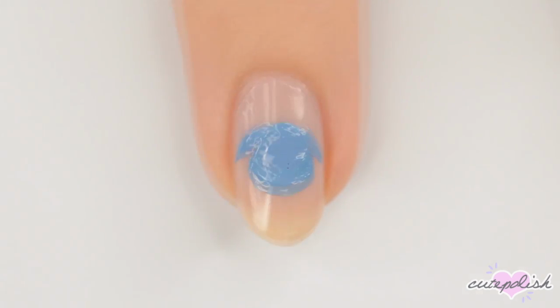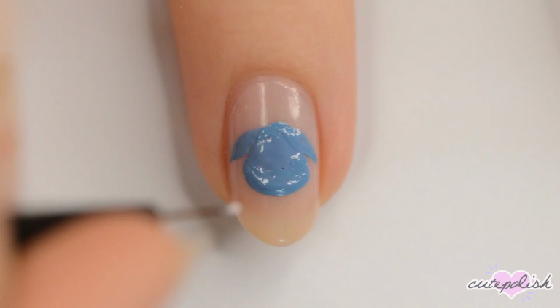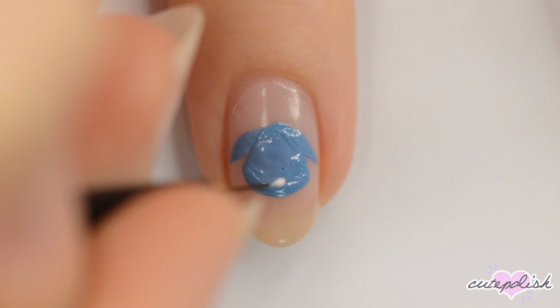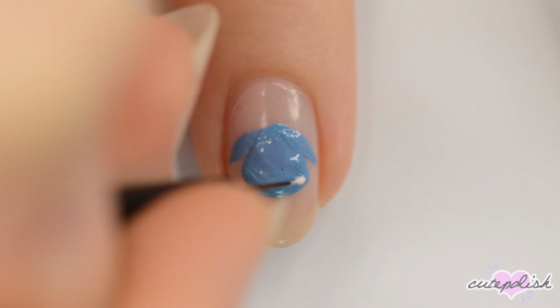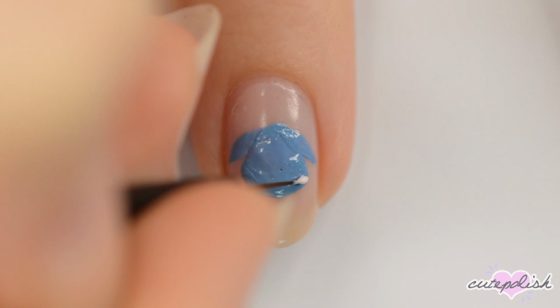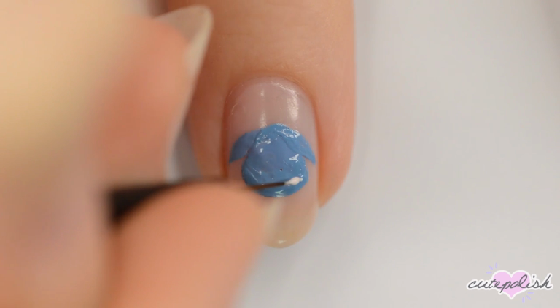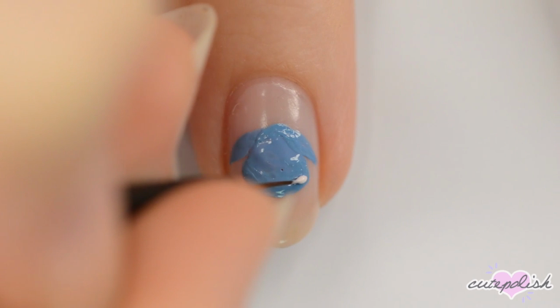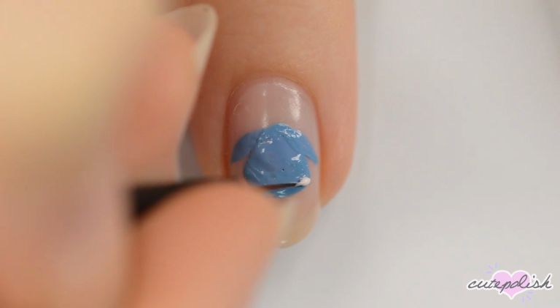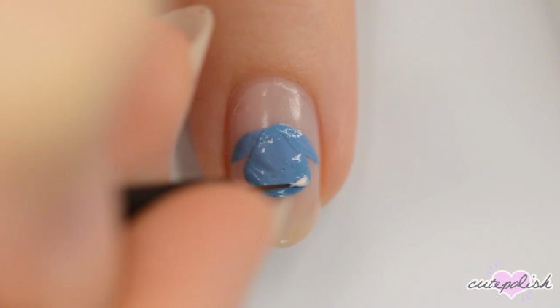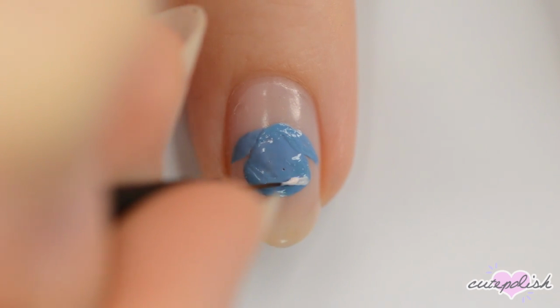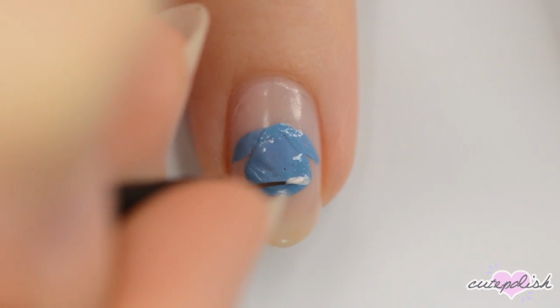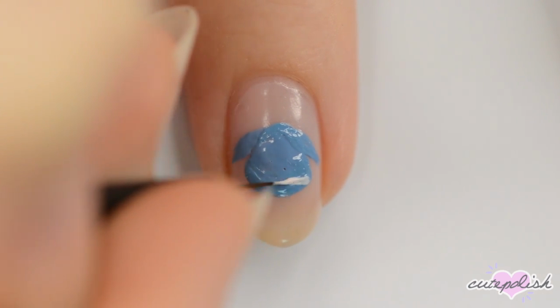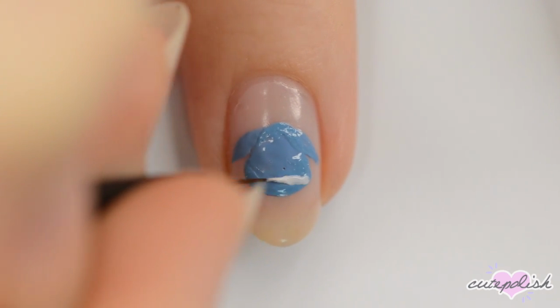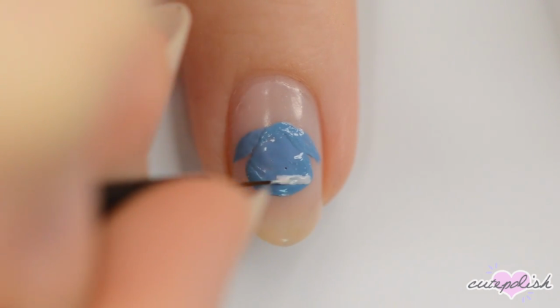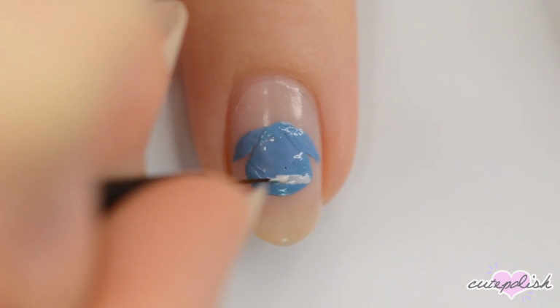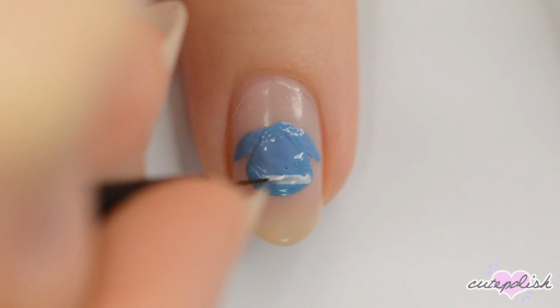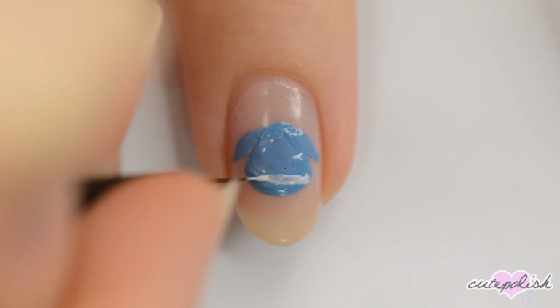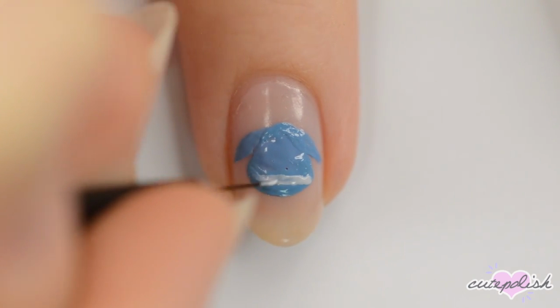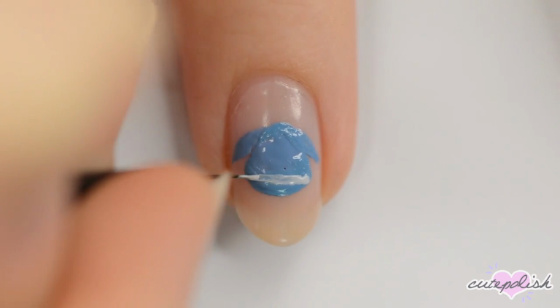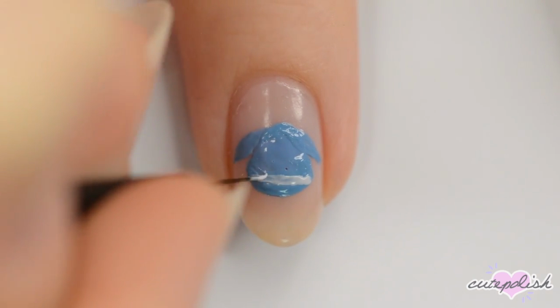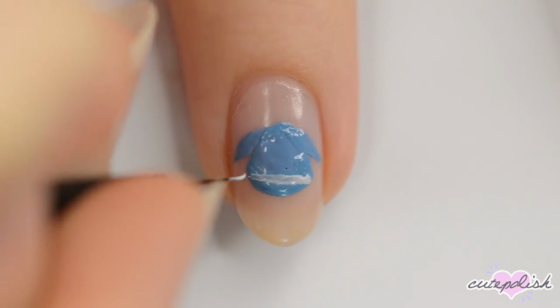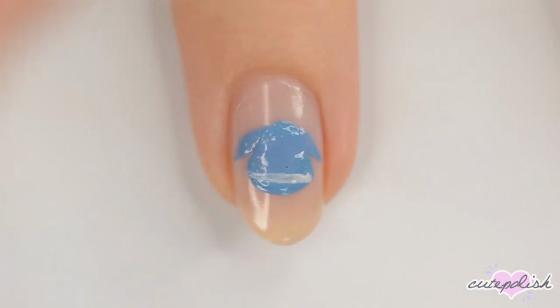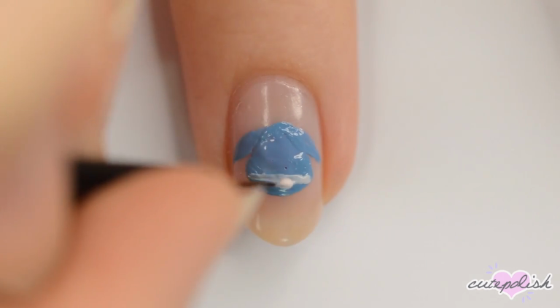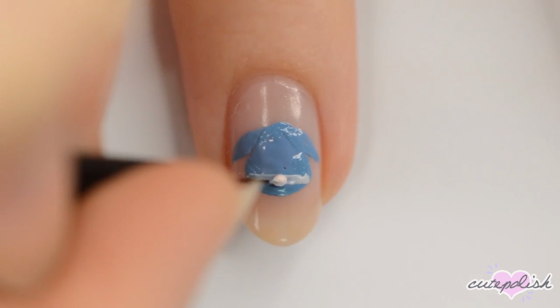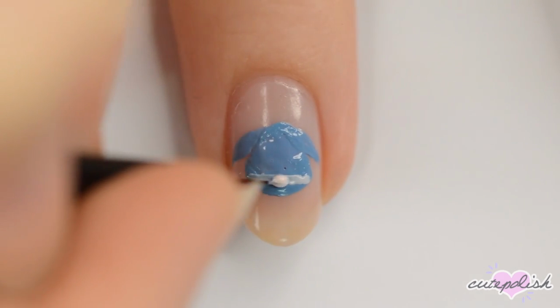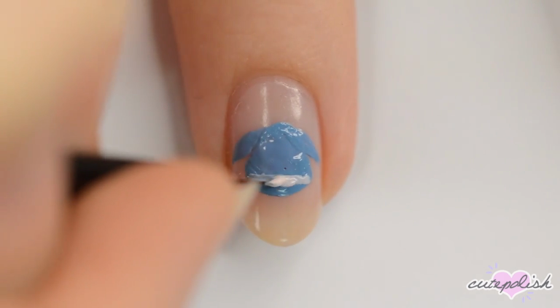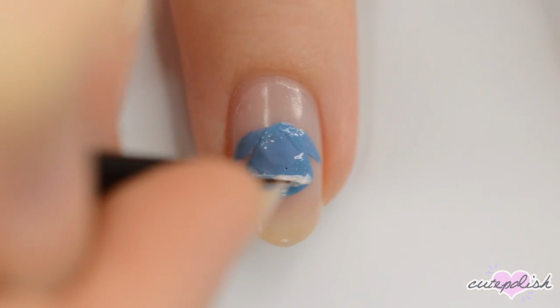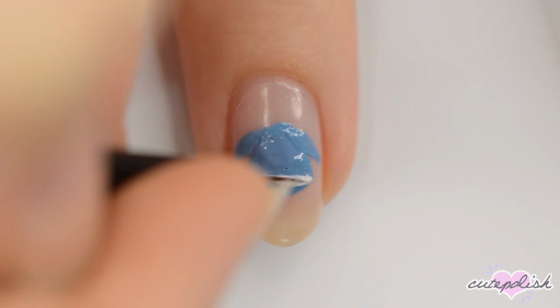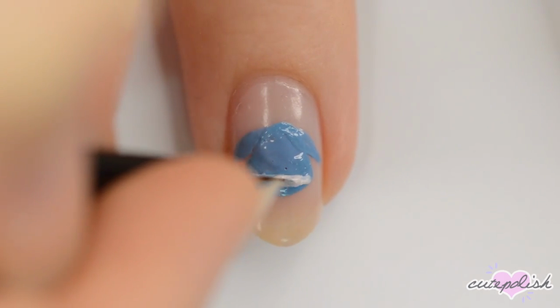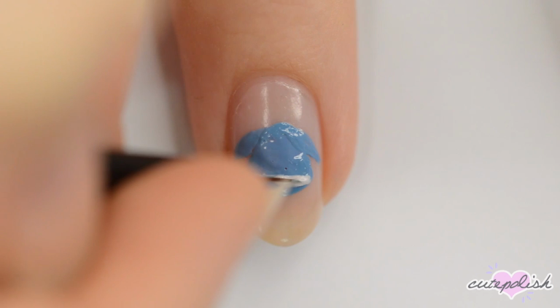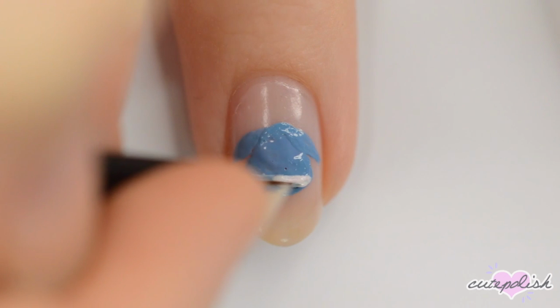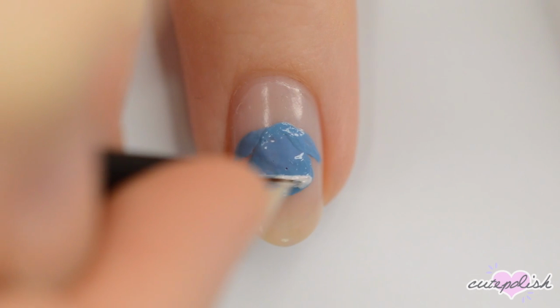When the blue is dry, use pink to fill in the bottom part of the snout and the undersides of the ears.